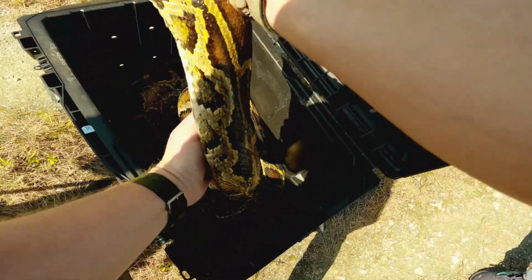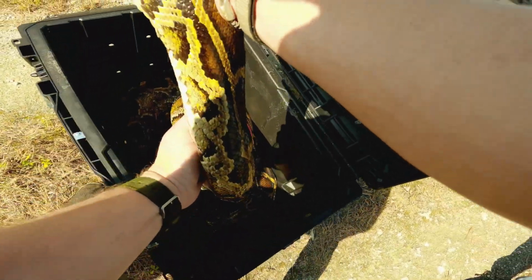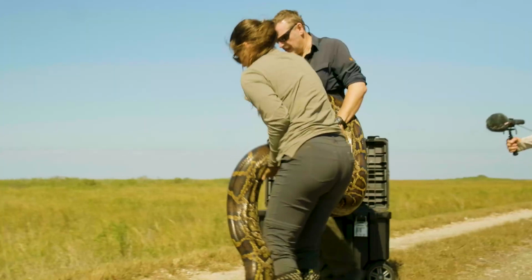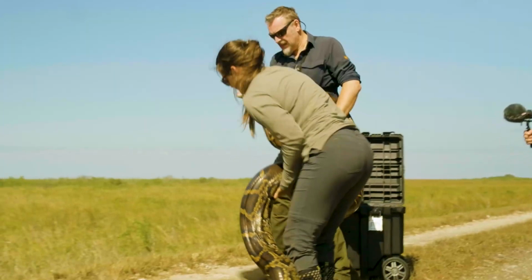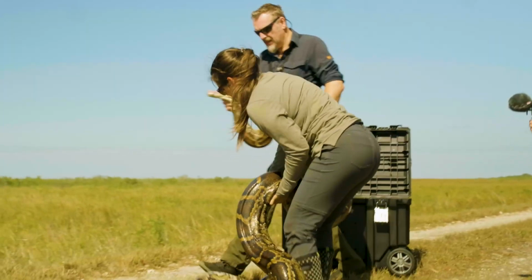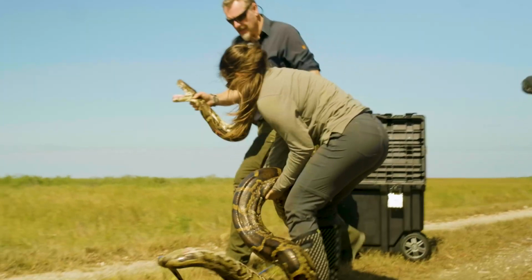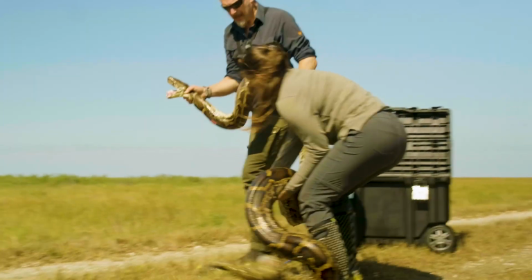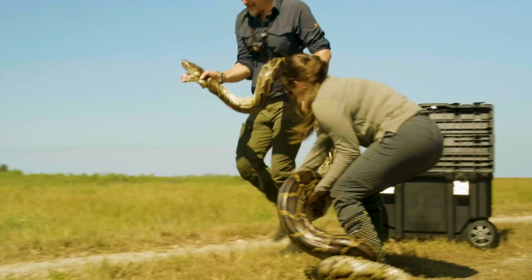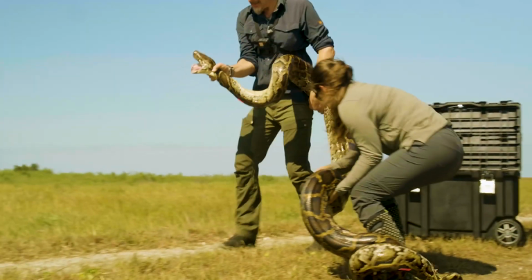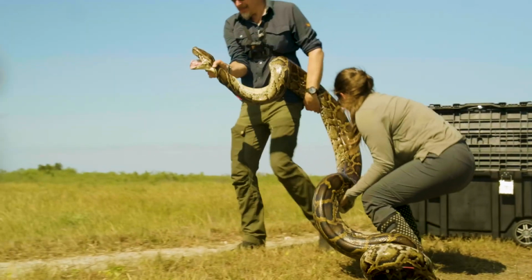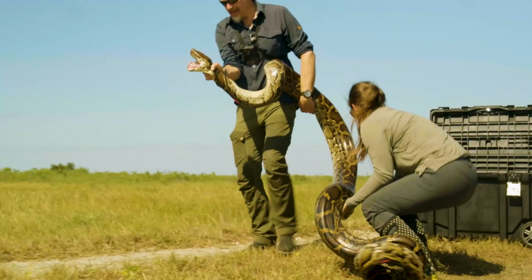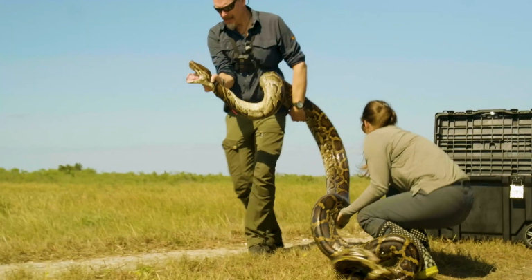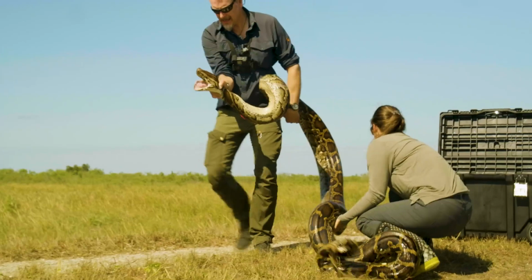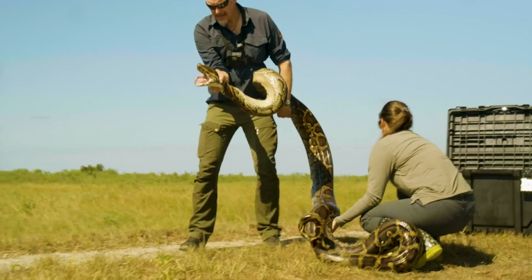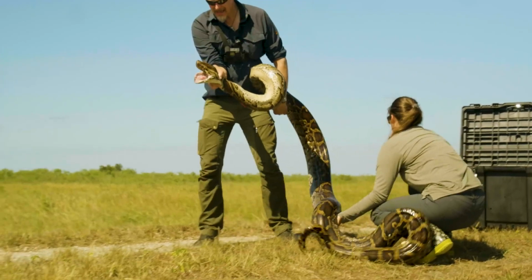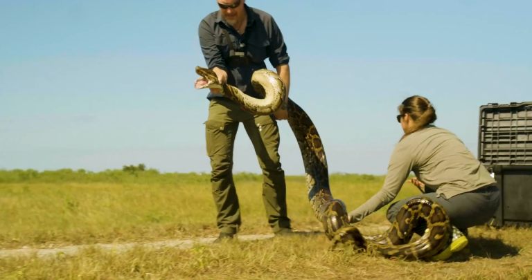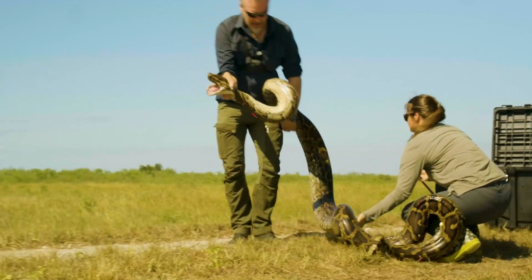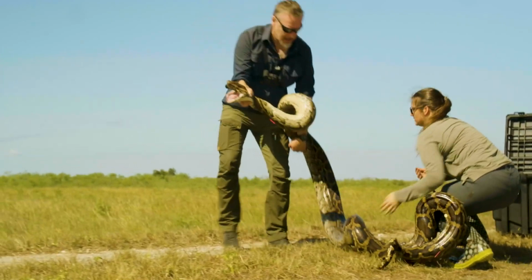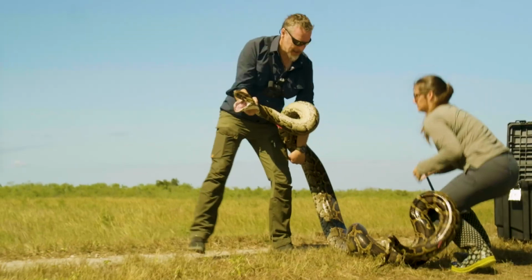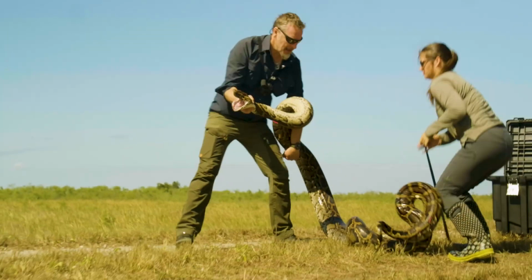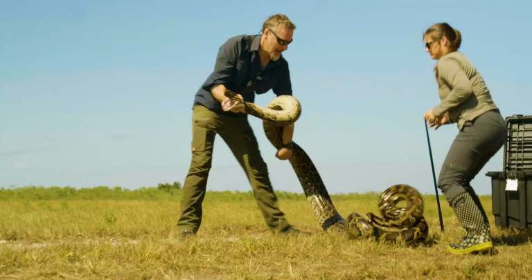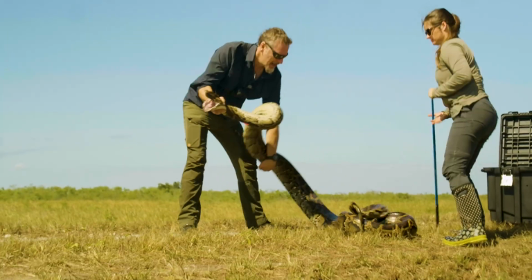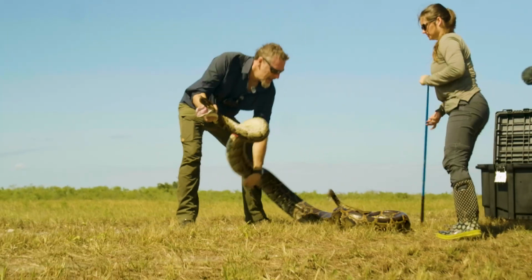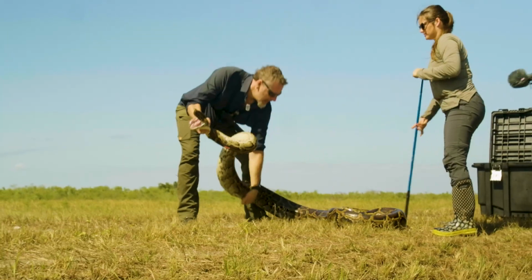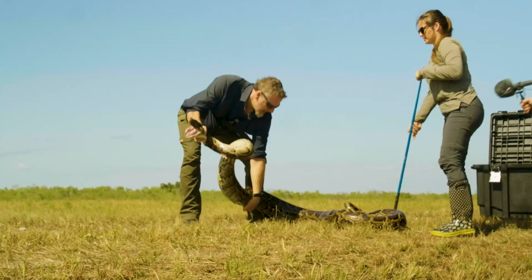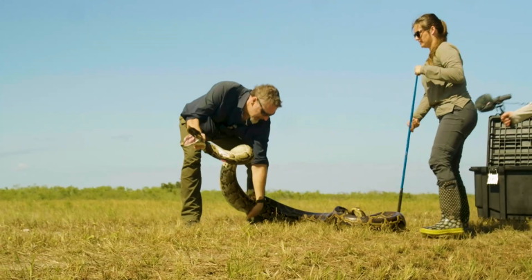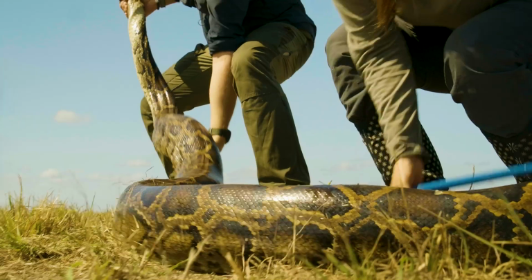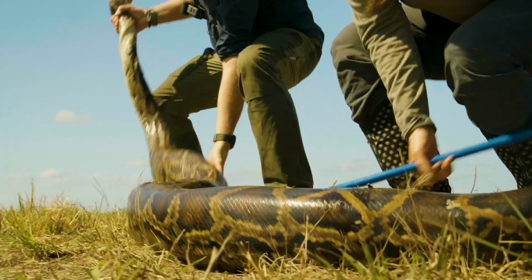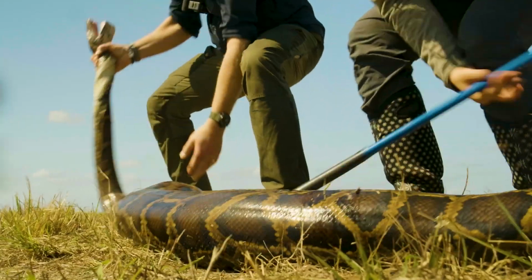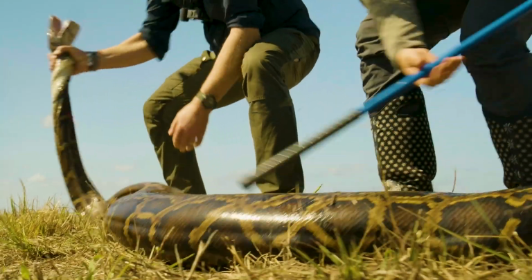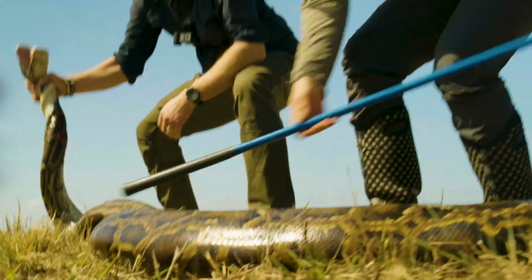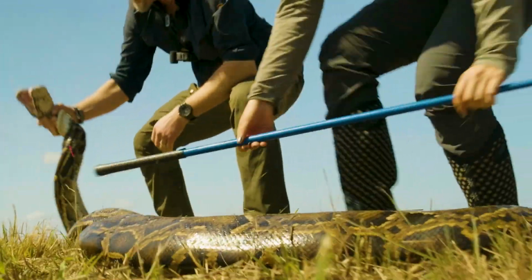Oh my goodness, that is unbelievable. Hello beautiful — don't release her head quite yet.